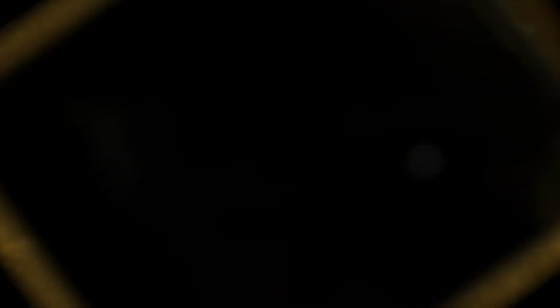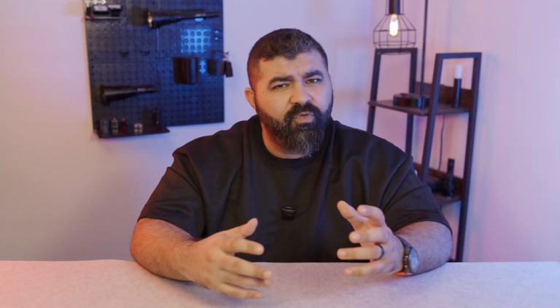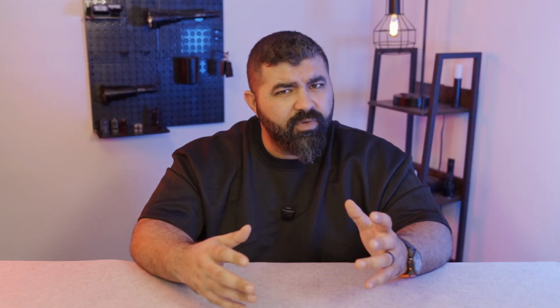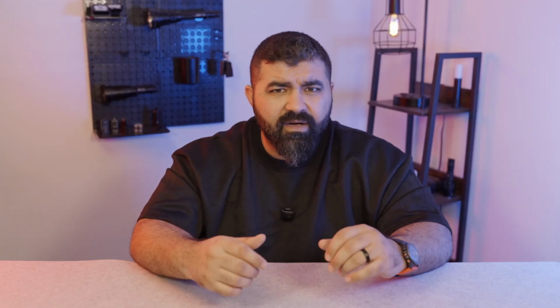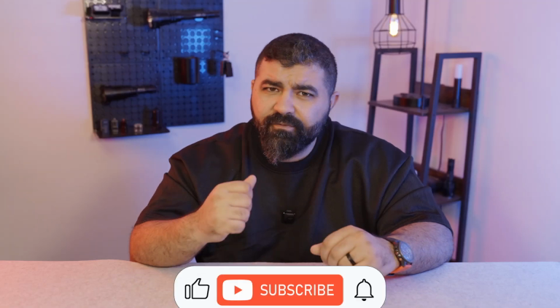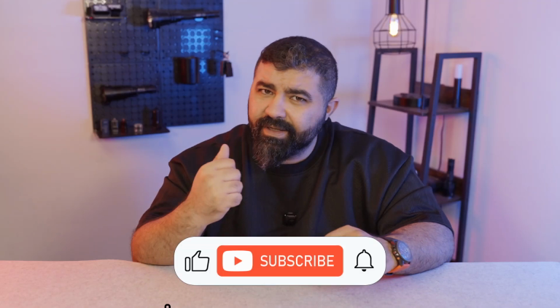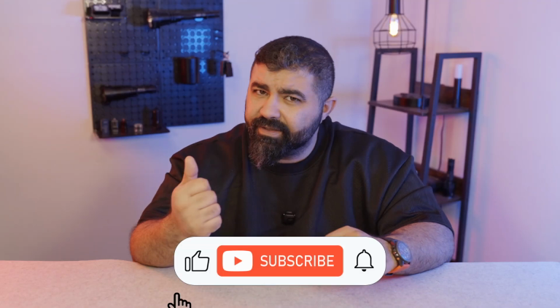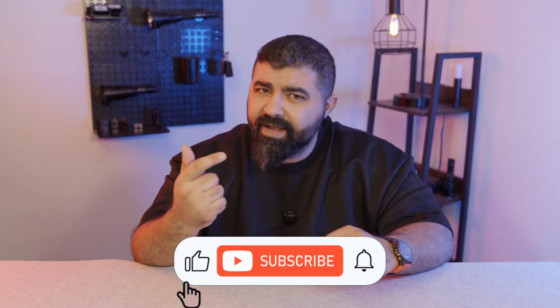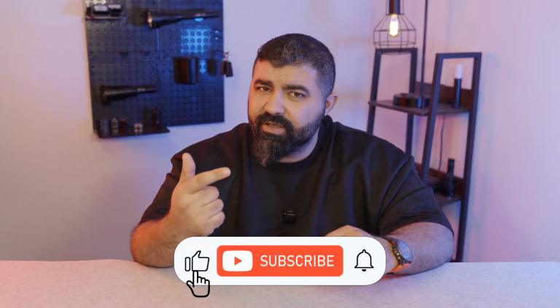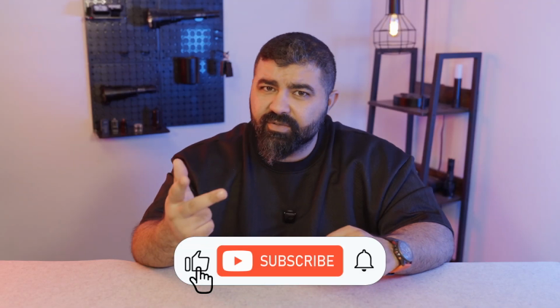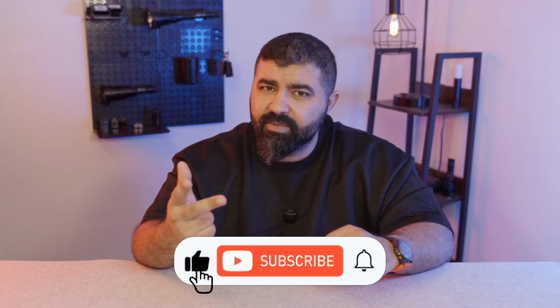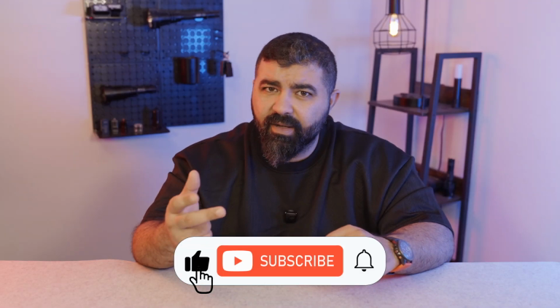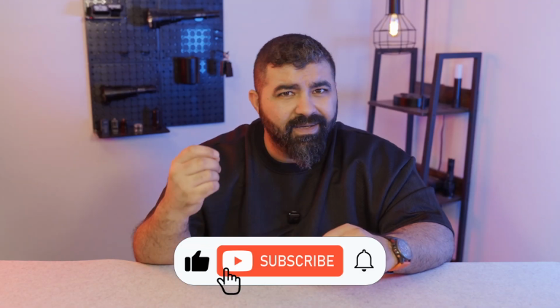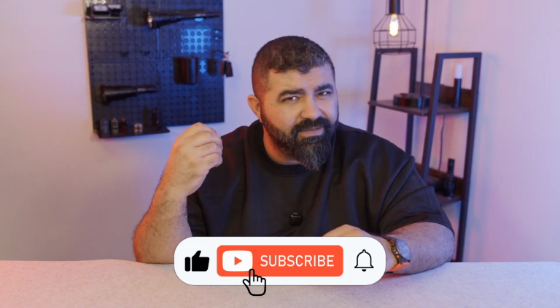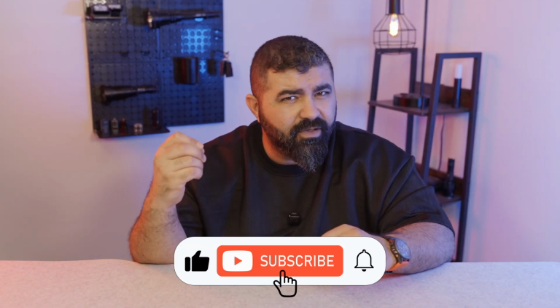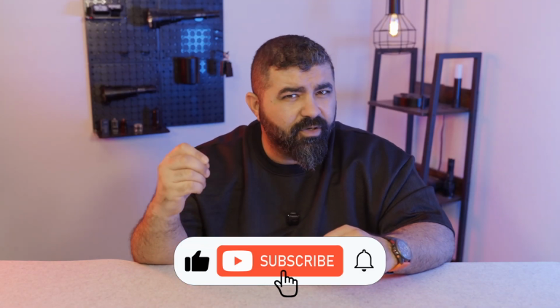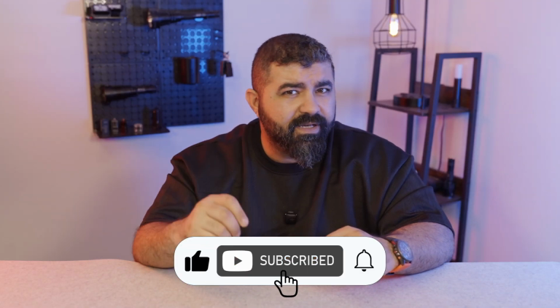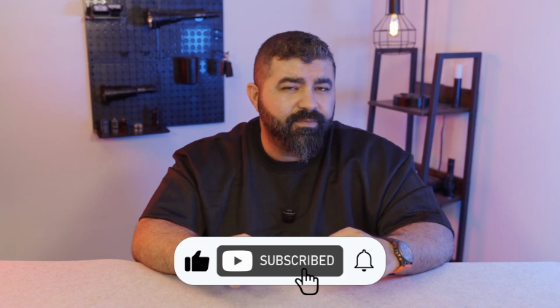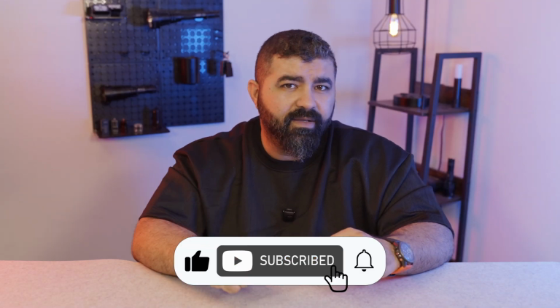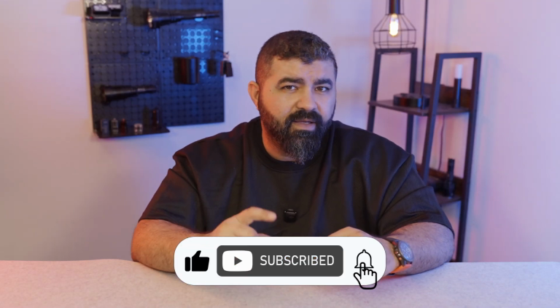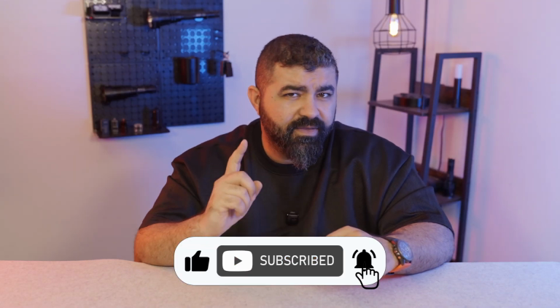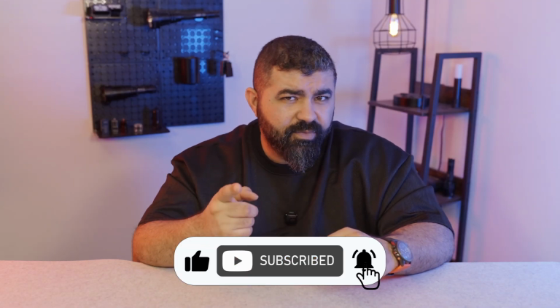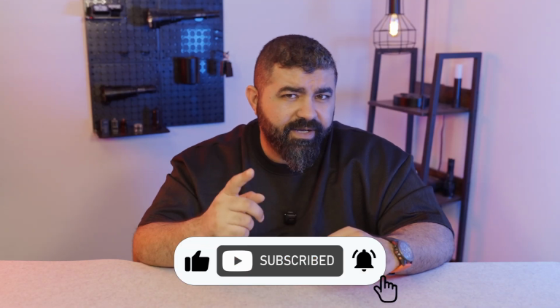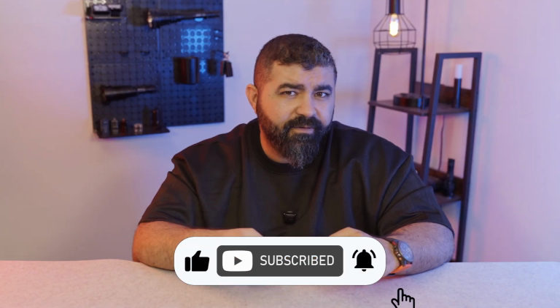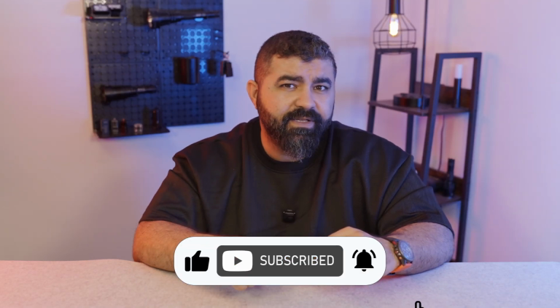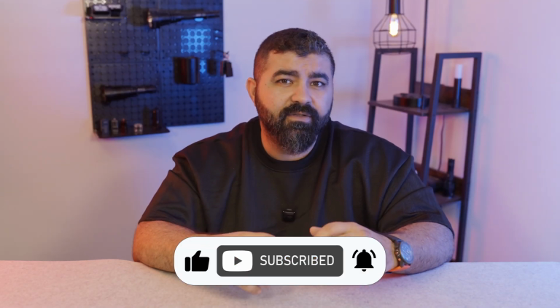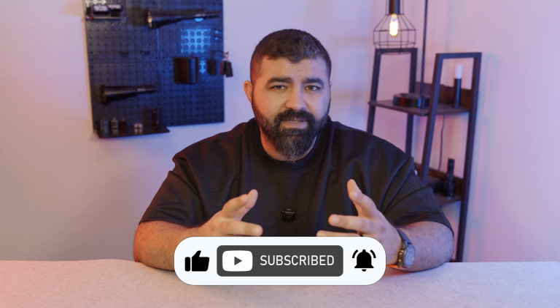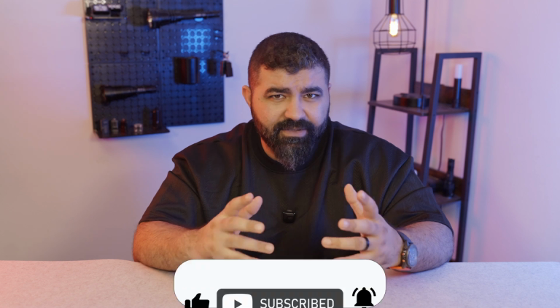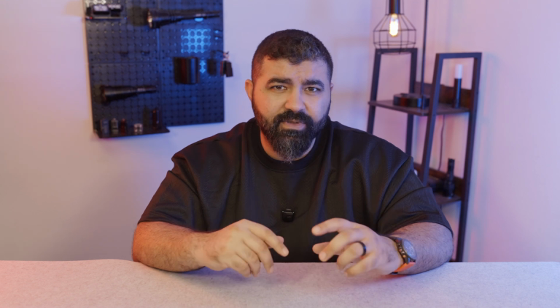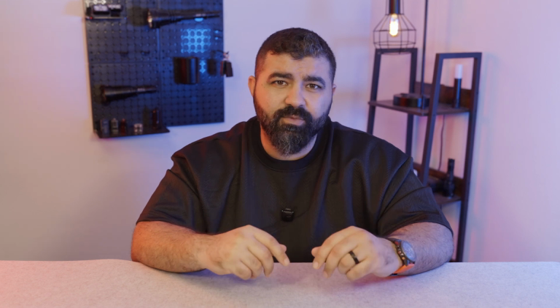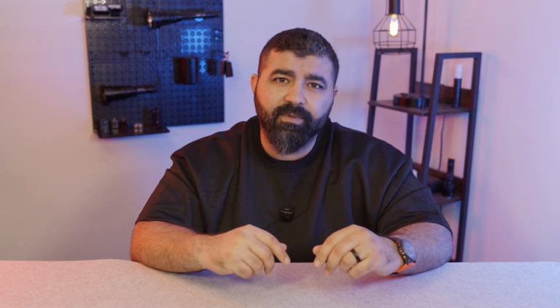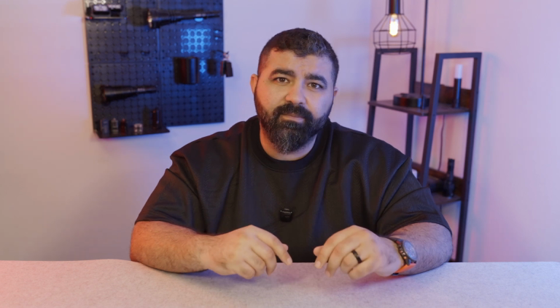Before we start, don't forget to like, share, and subscribe, and turn on the notification bell. This way you get our videos as soon as we upload them.